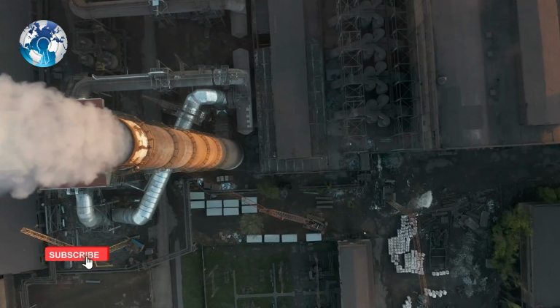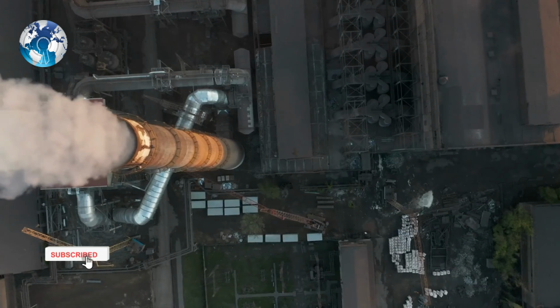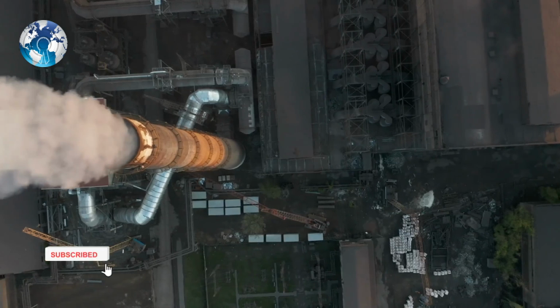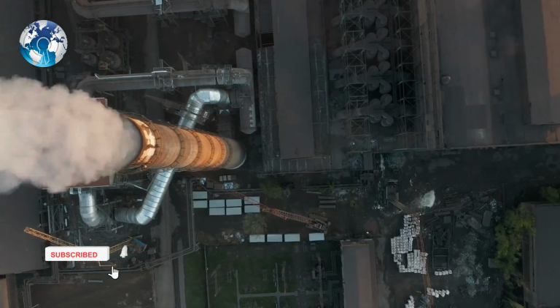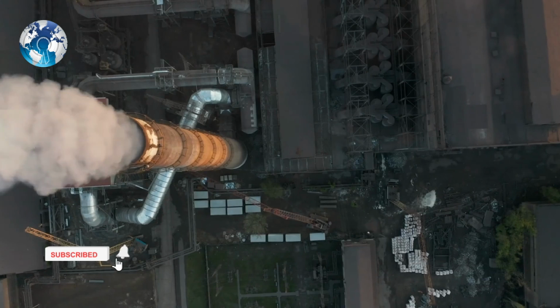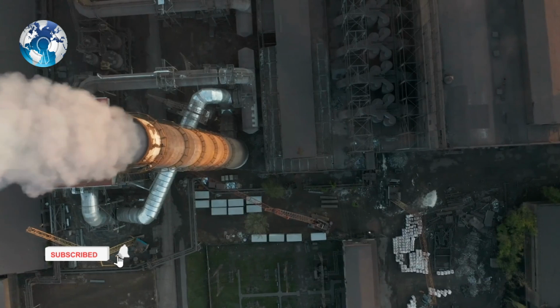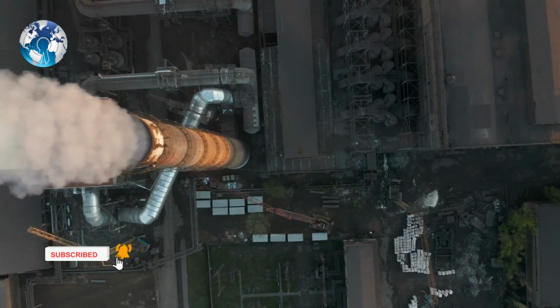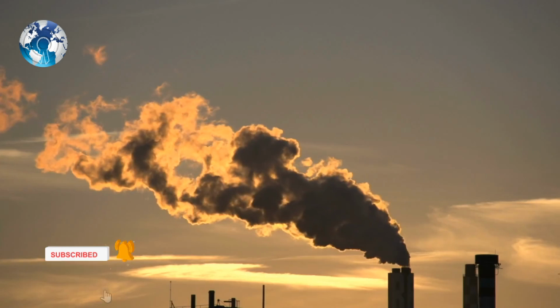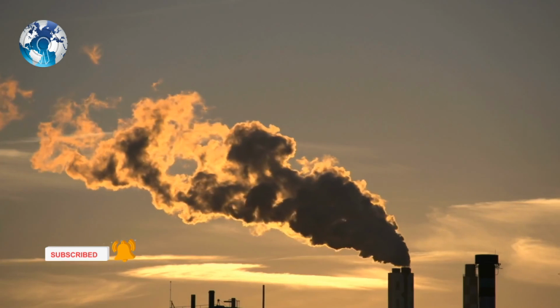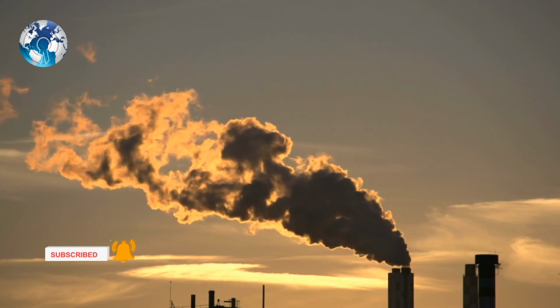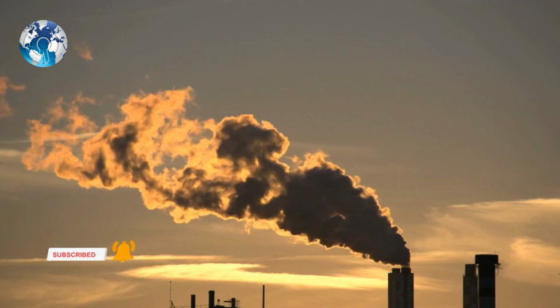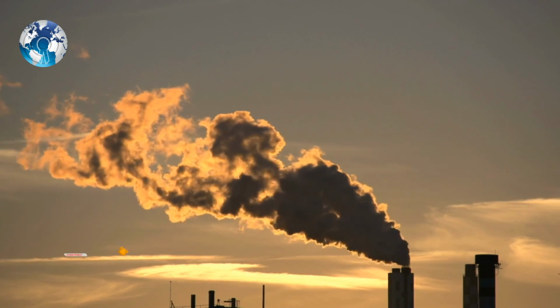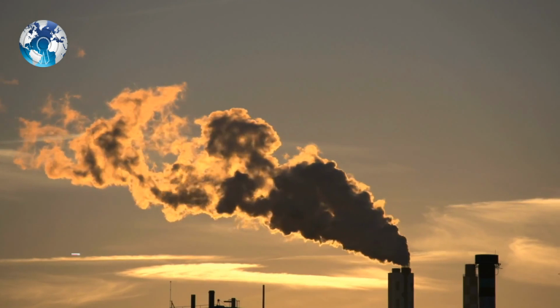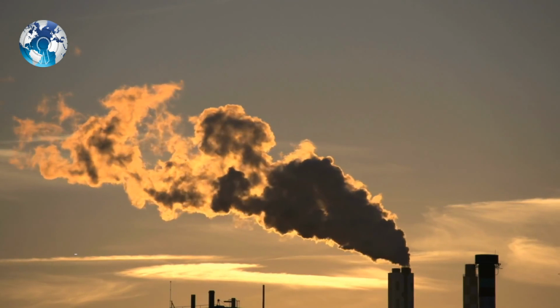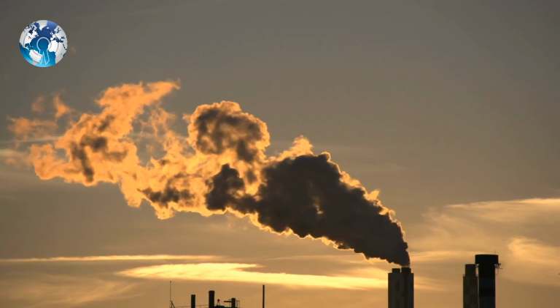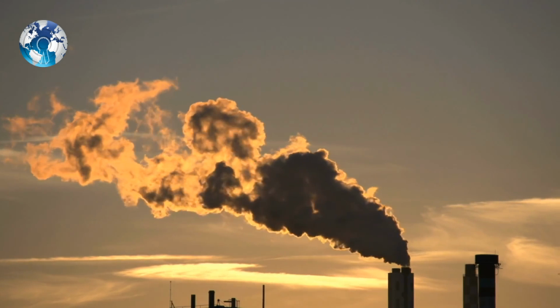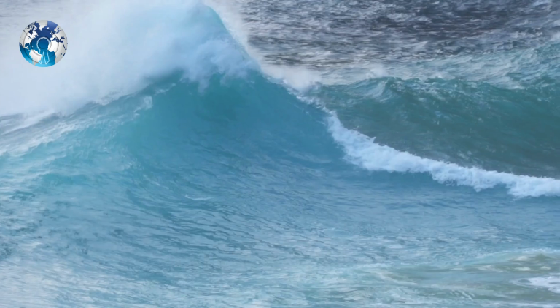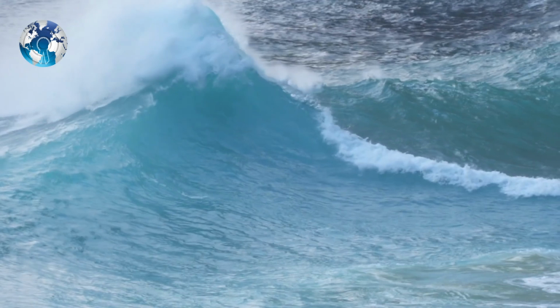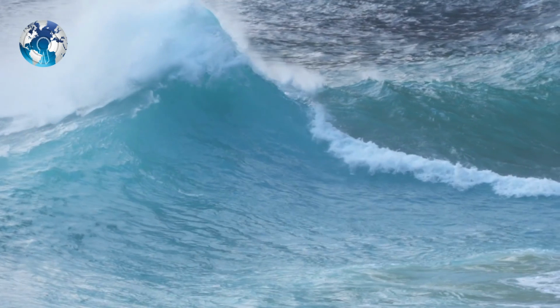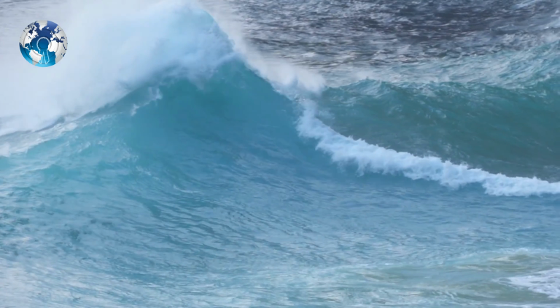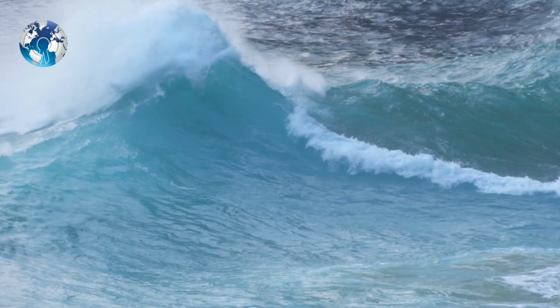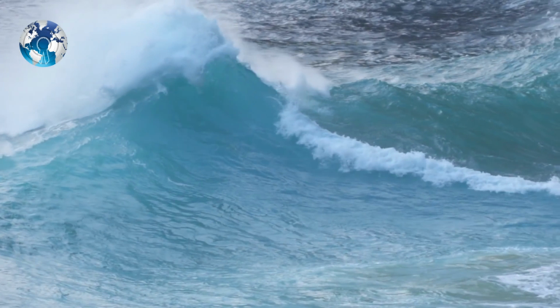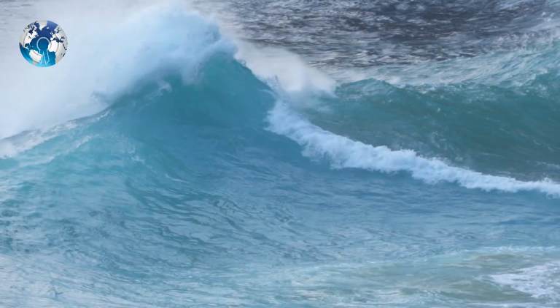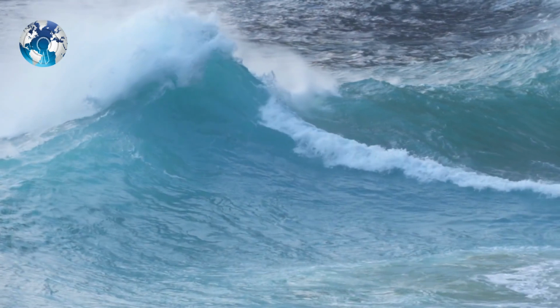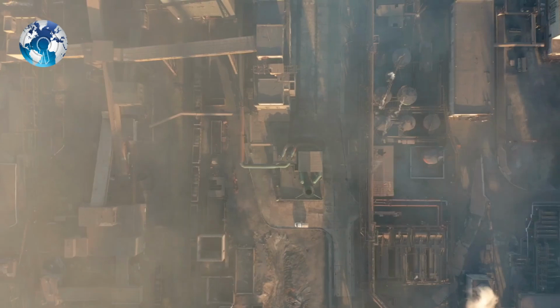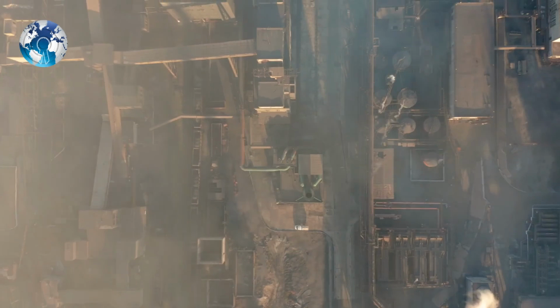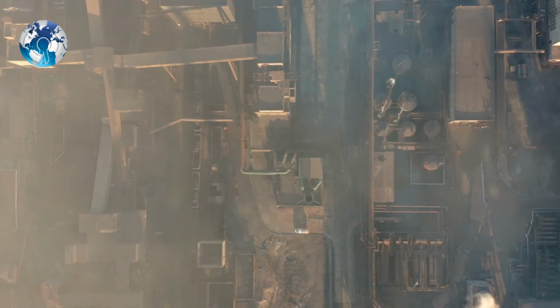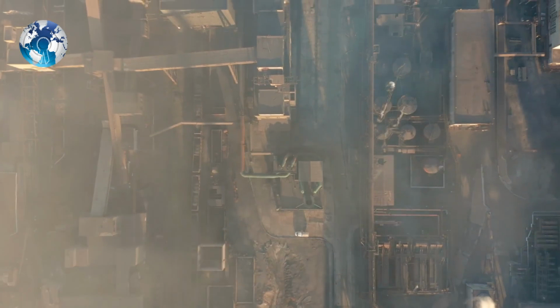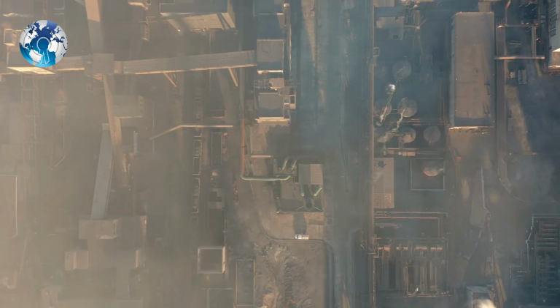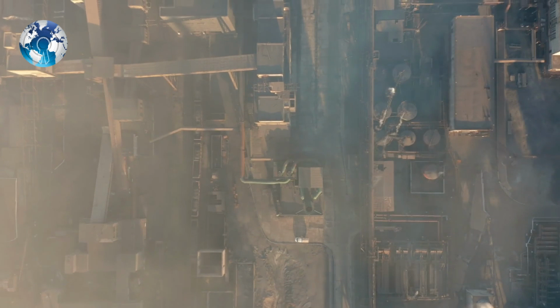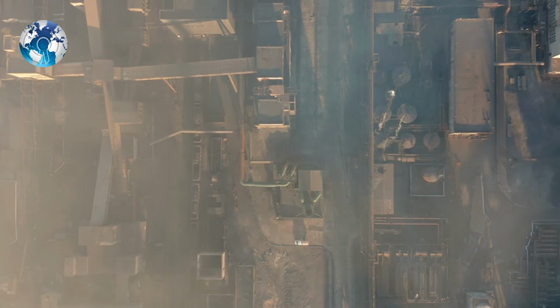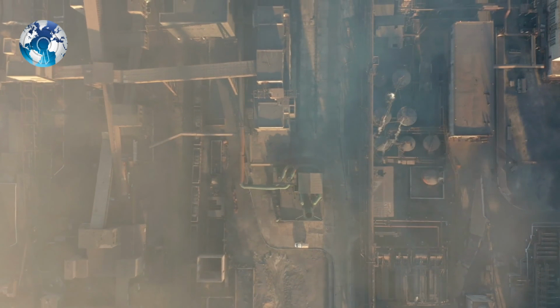So what do you think? Will the ocean help in removing more carbon dioxide from the air sooner than we think?